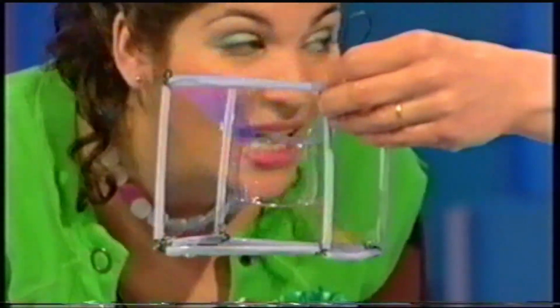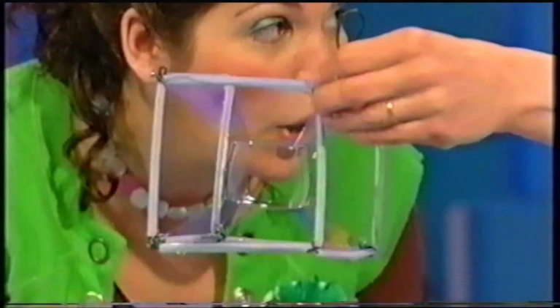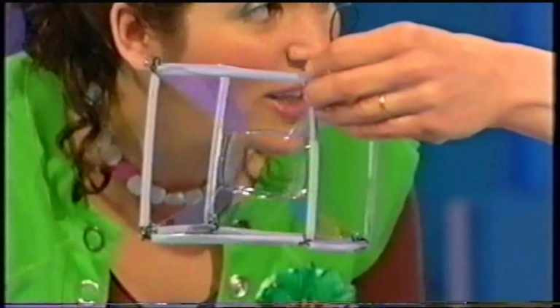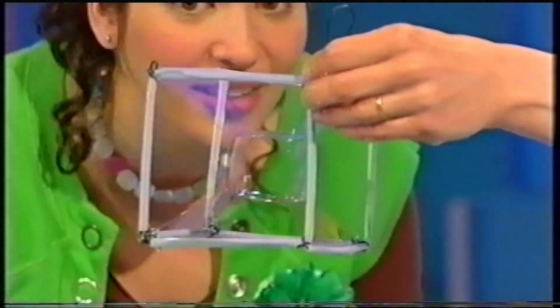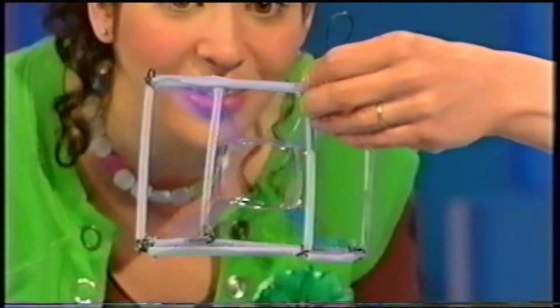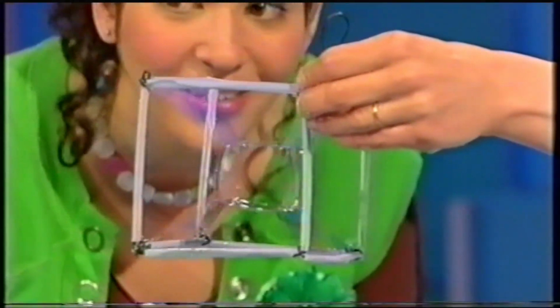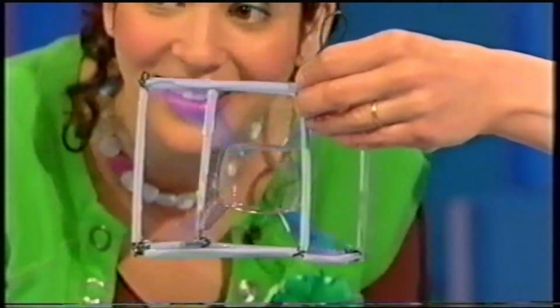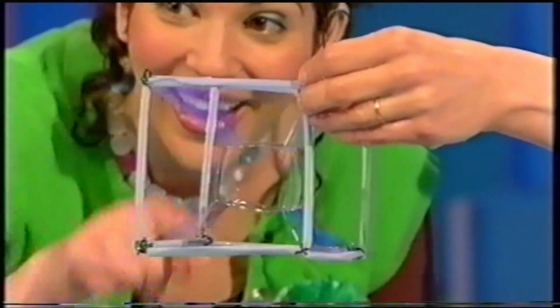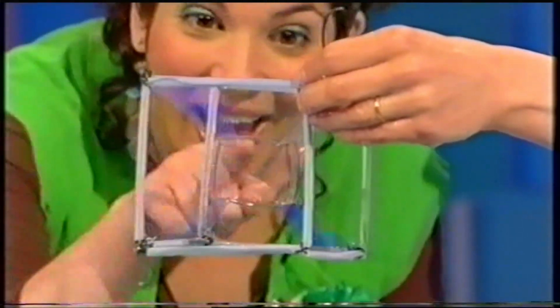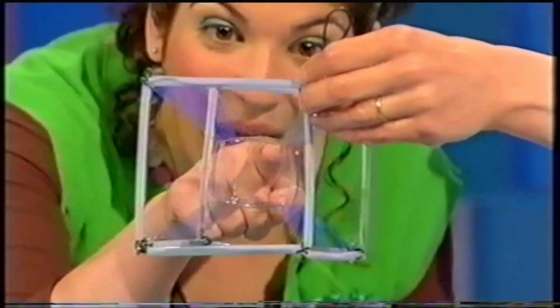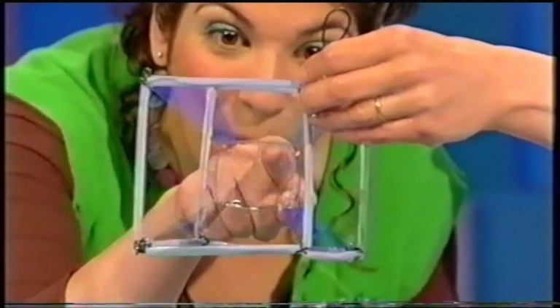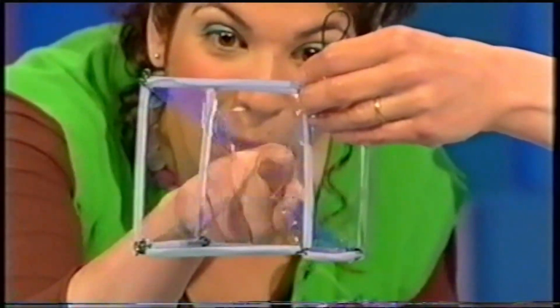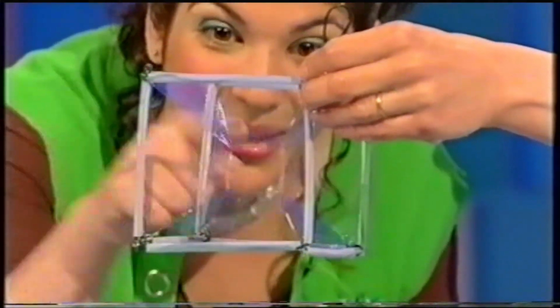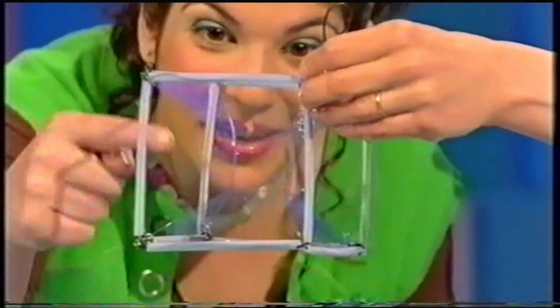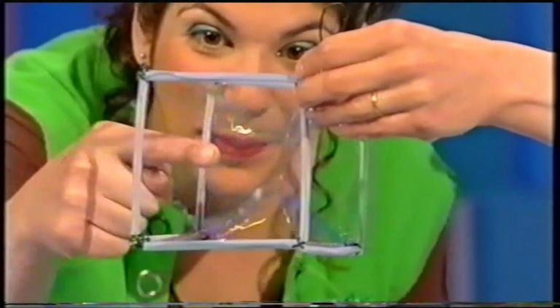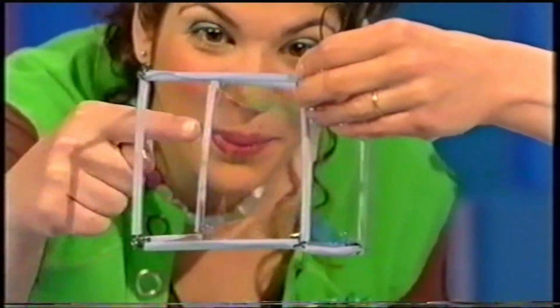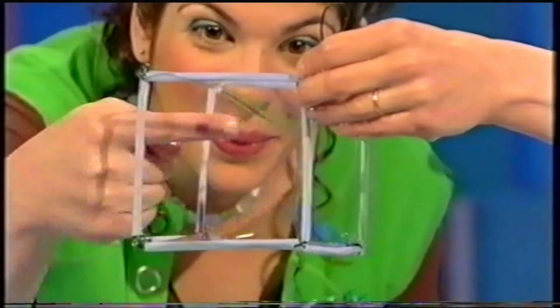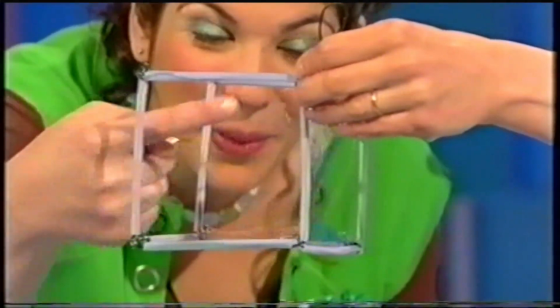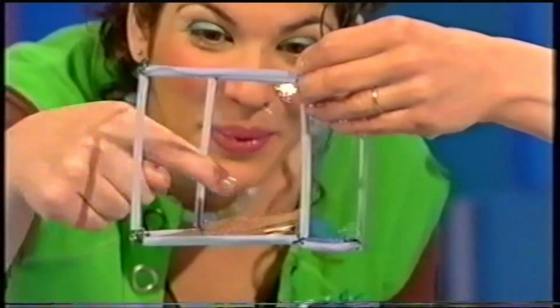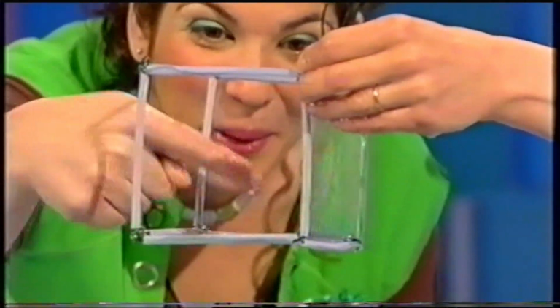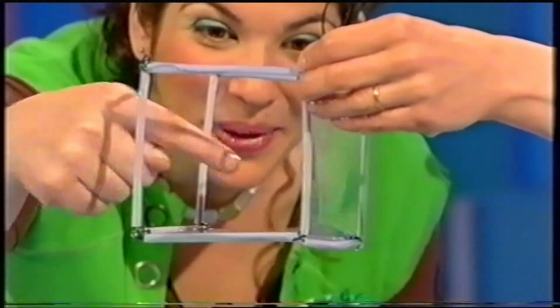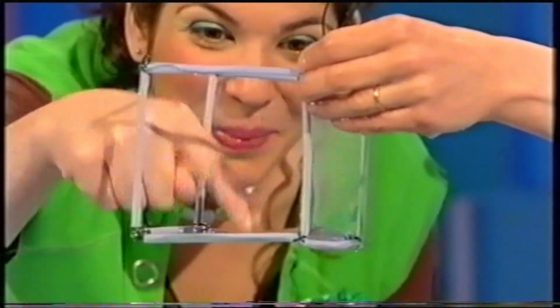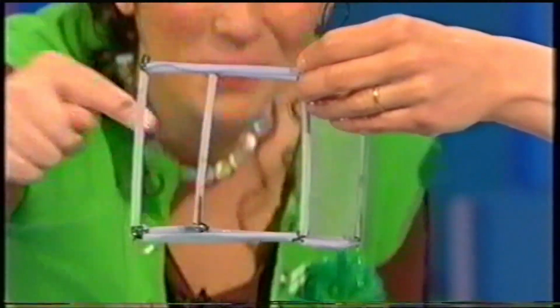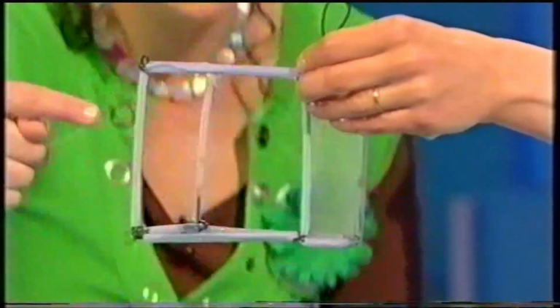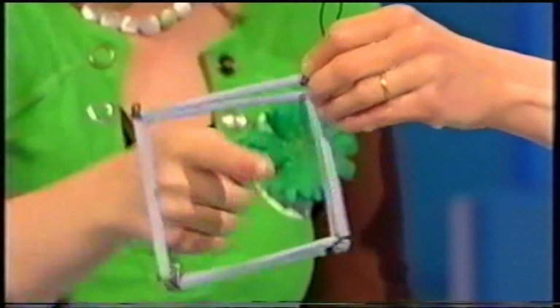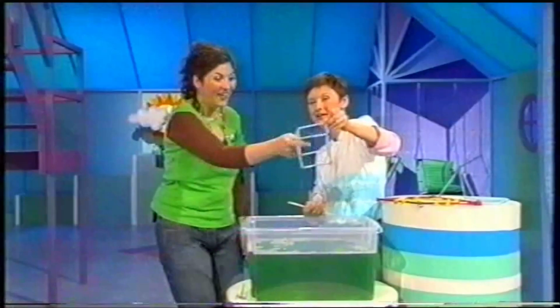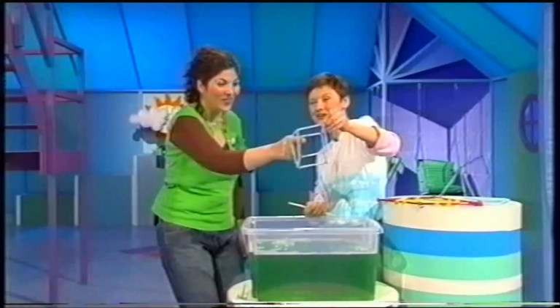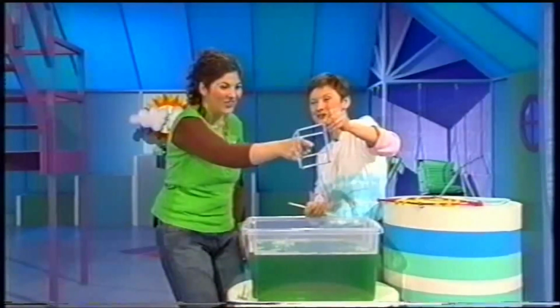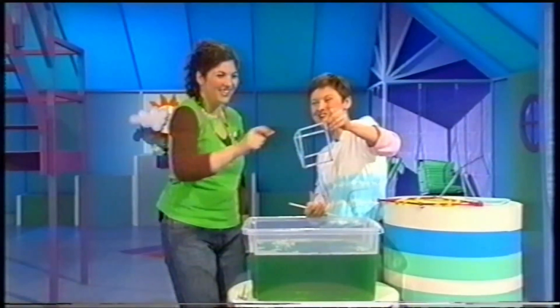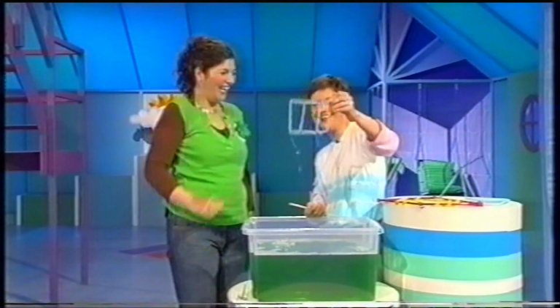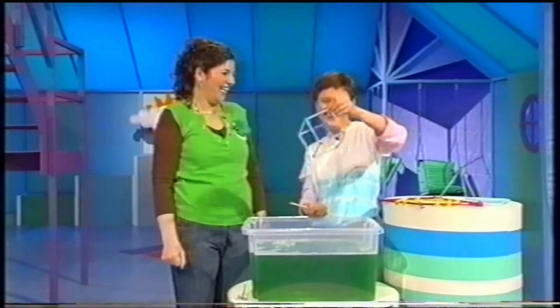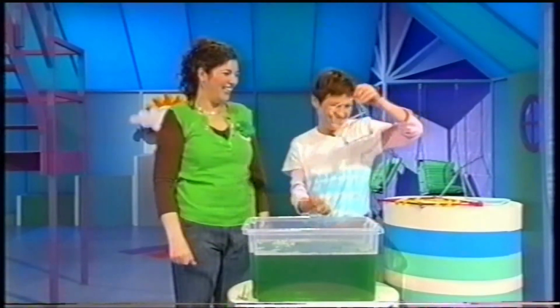Can I pop it? Do. Pop, pop, pop, pop, pop, pop. One more. Good one. Hey!